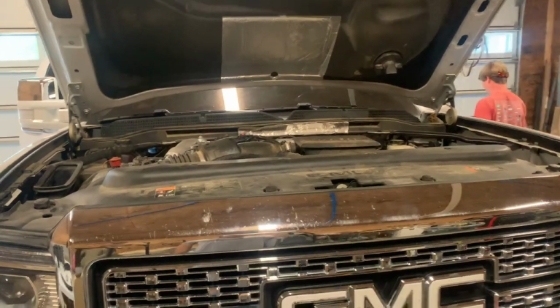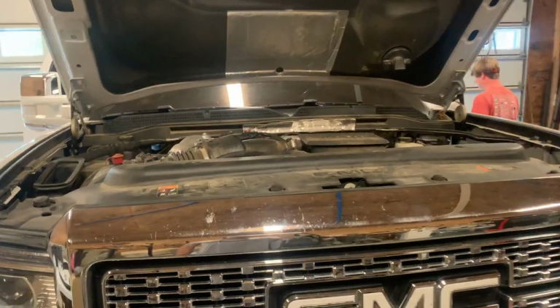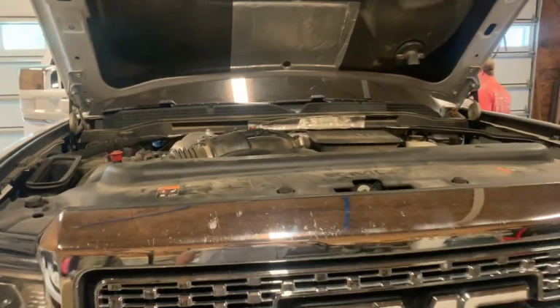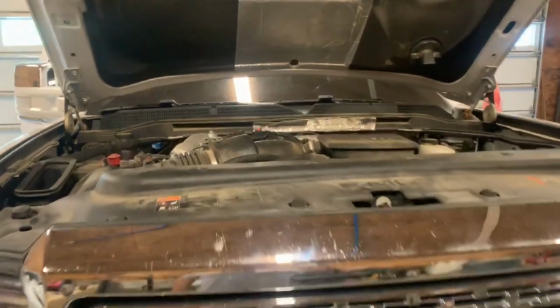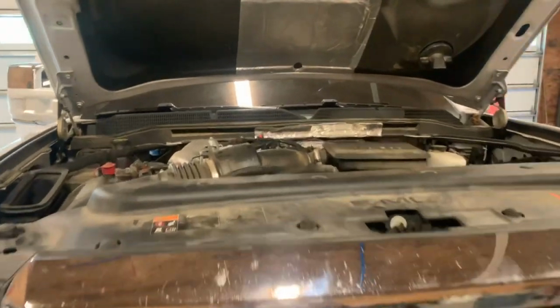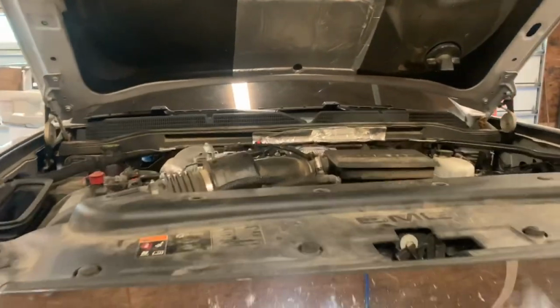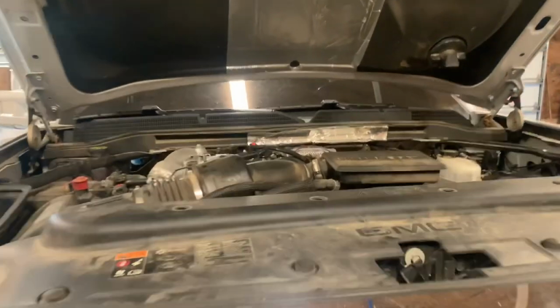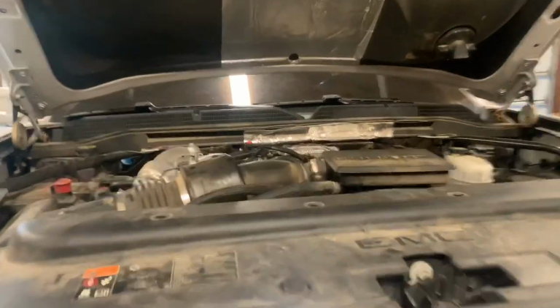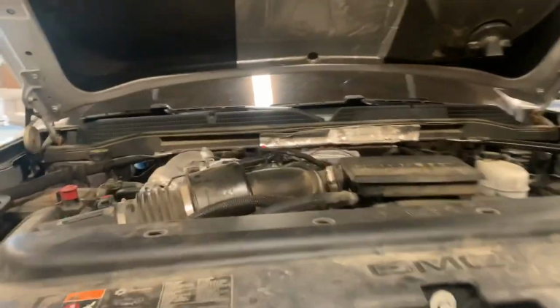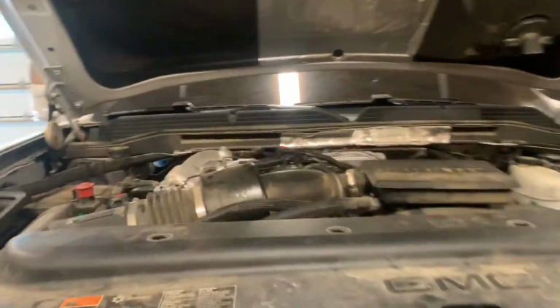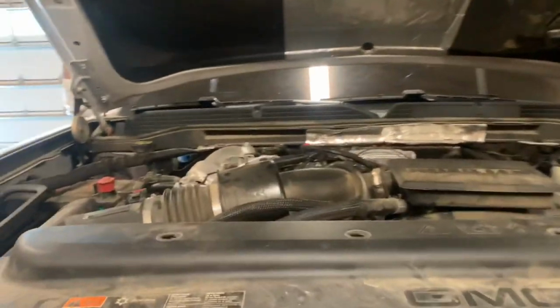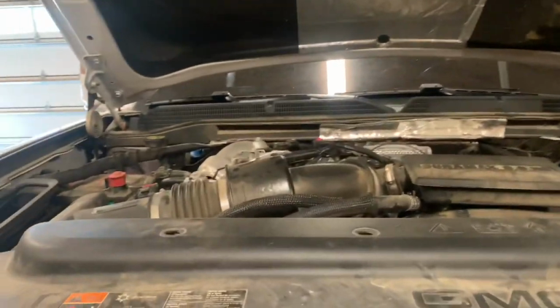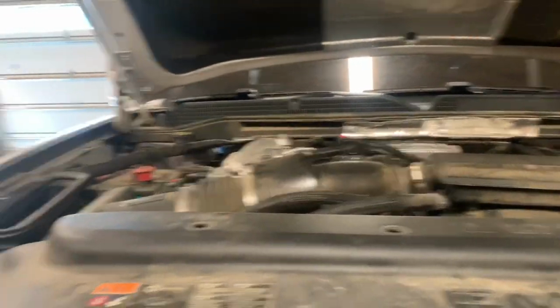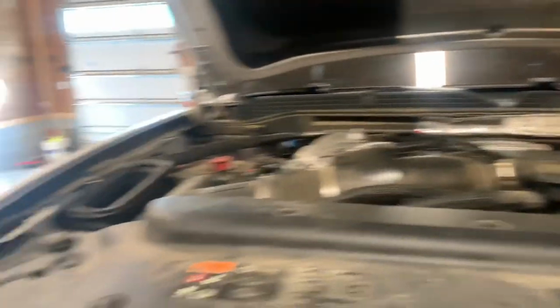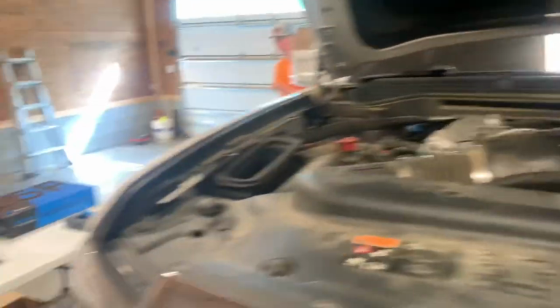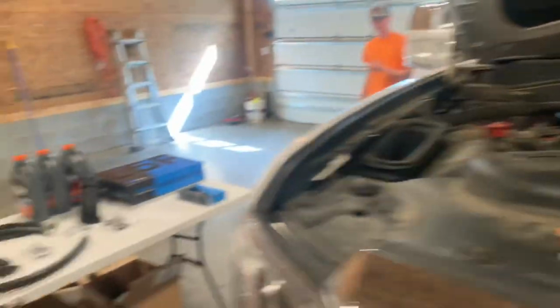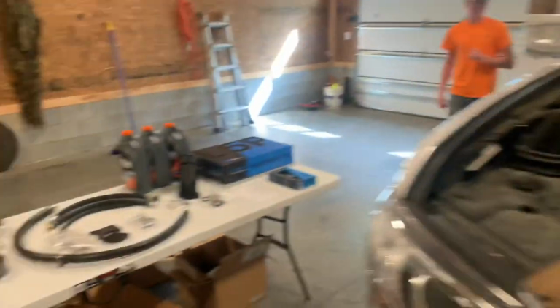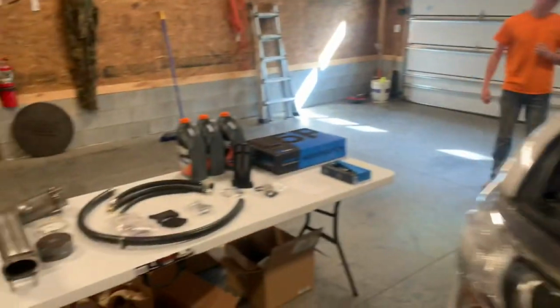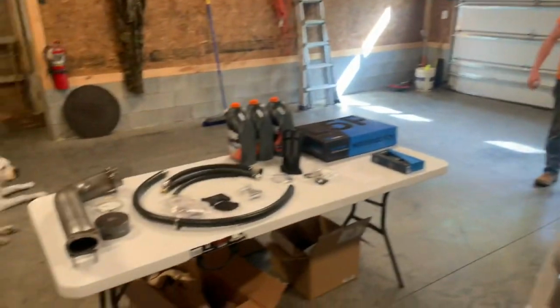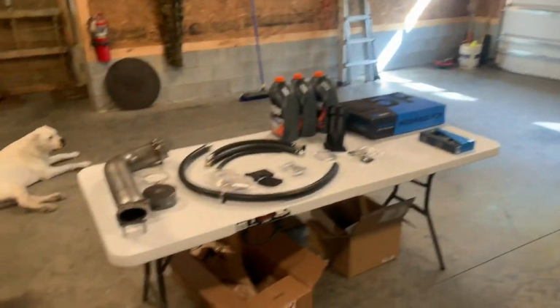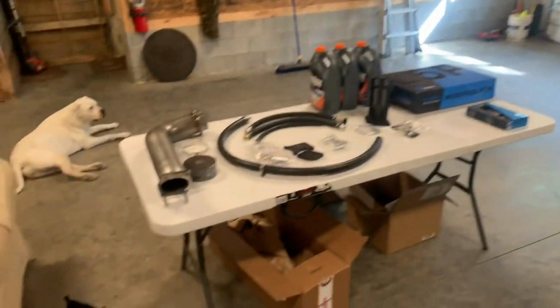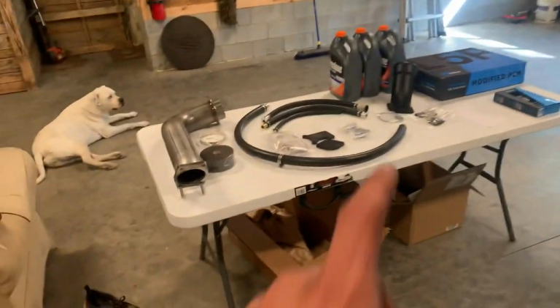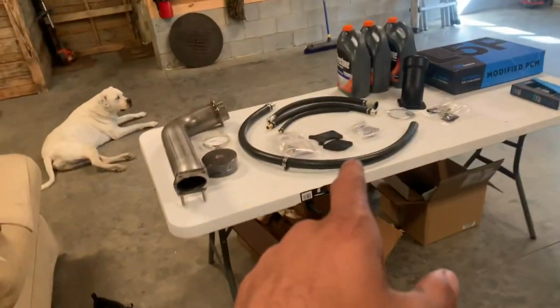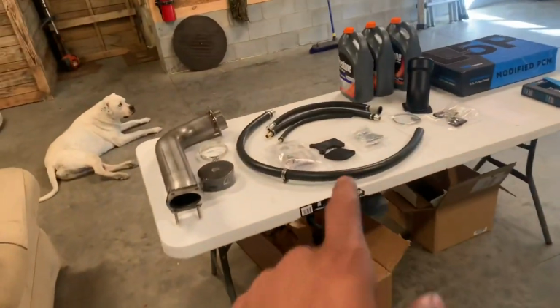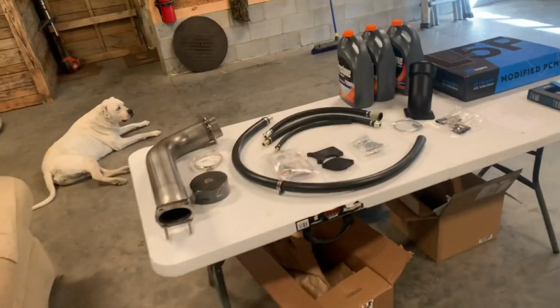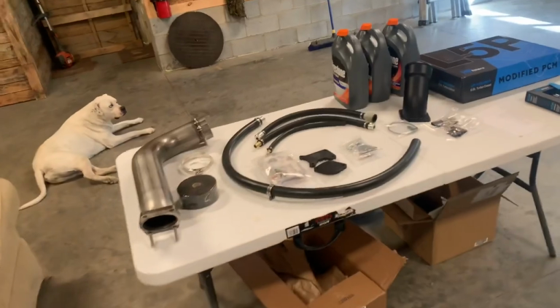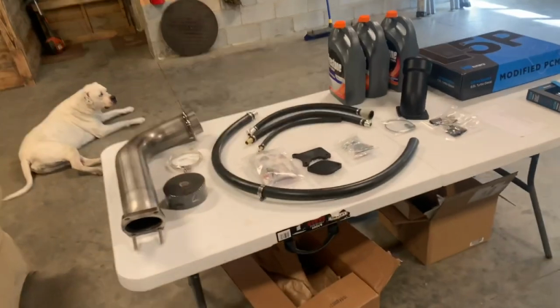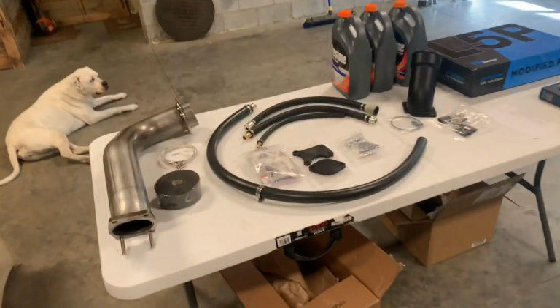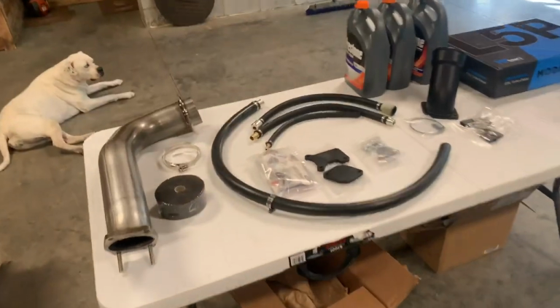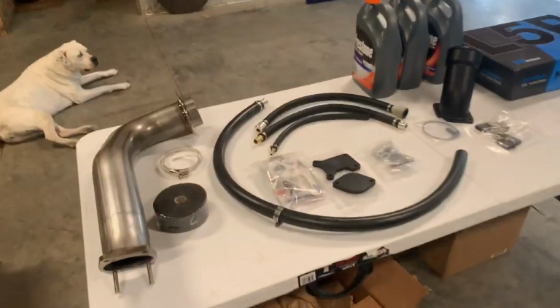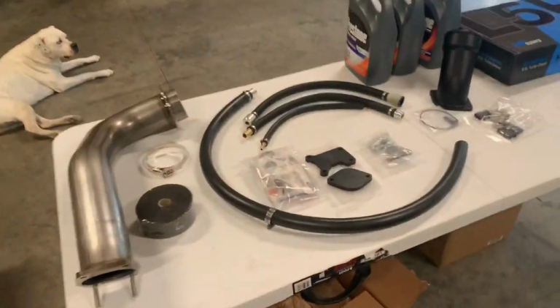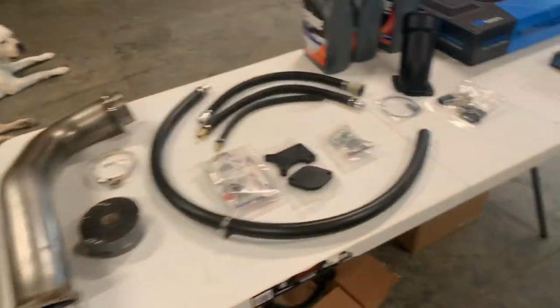All right guys, we got something a little different for you today. We're tuning in and deleting an L5P.